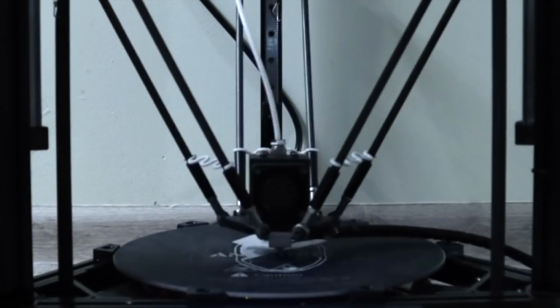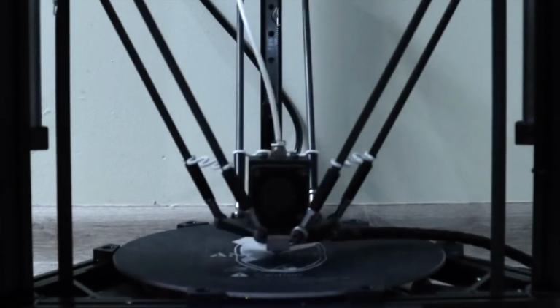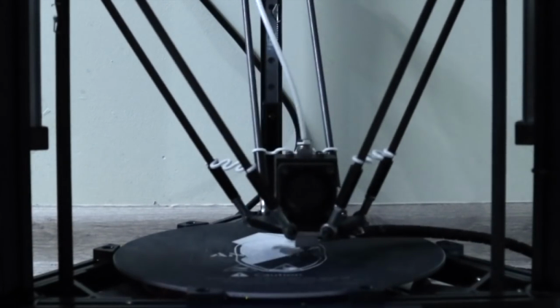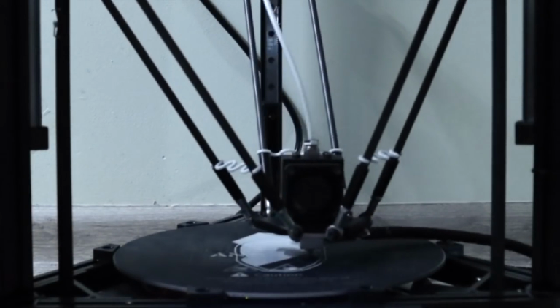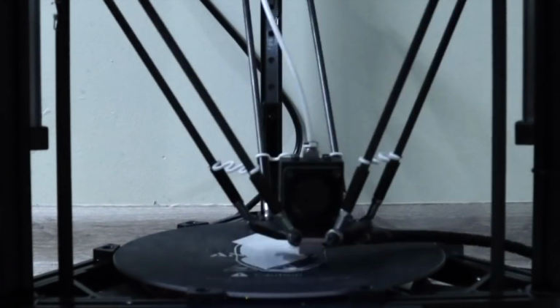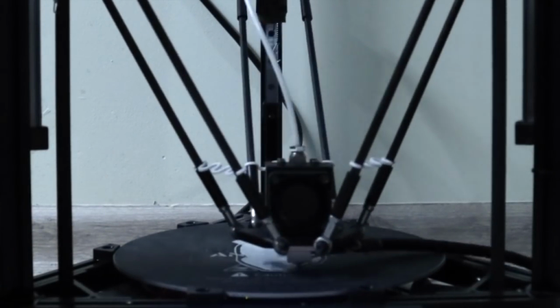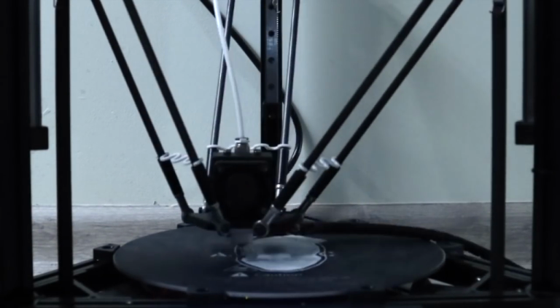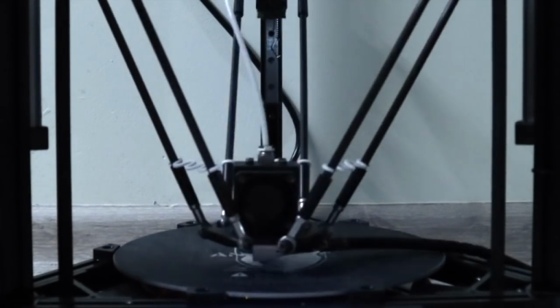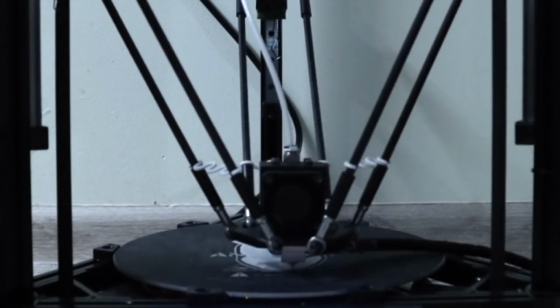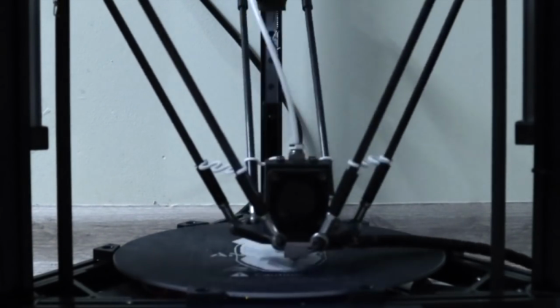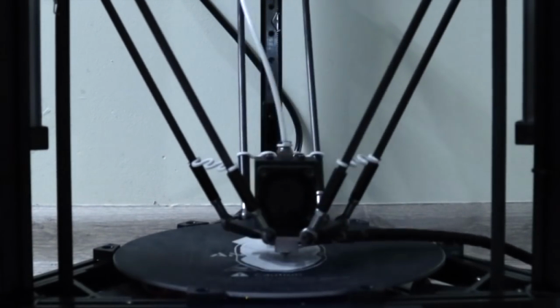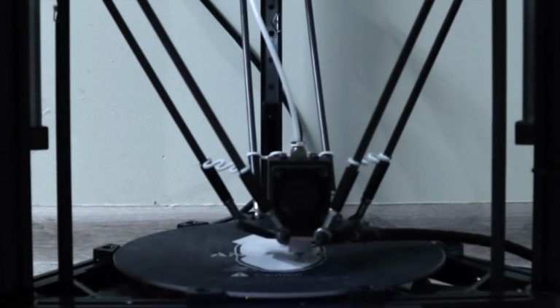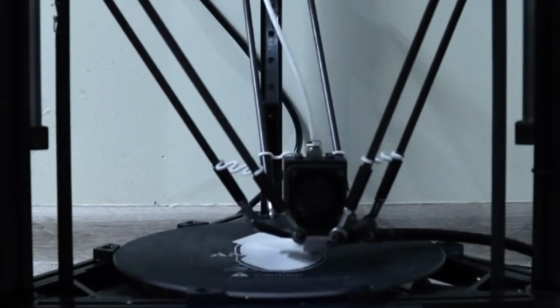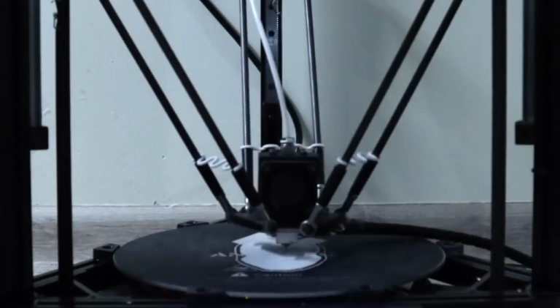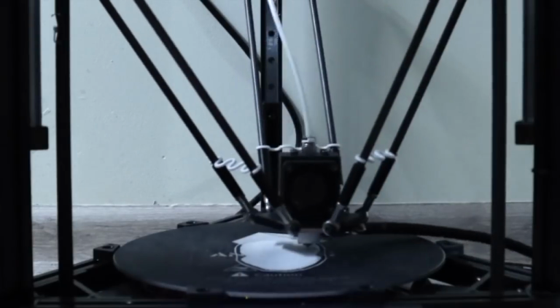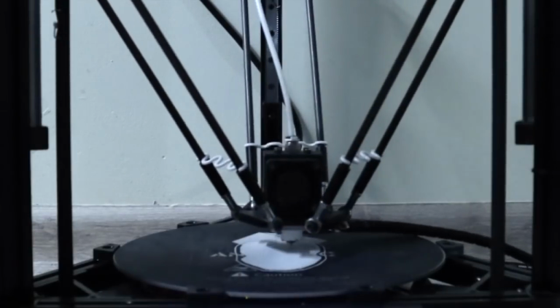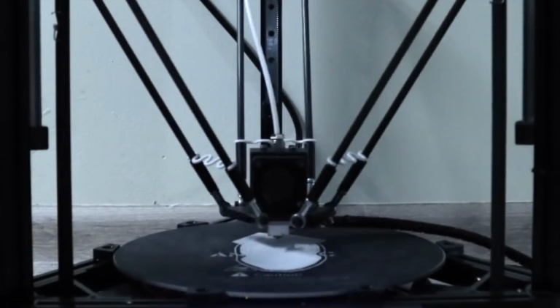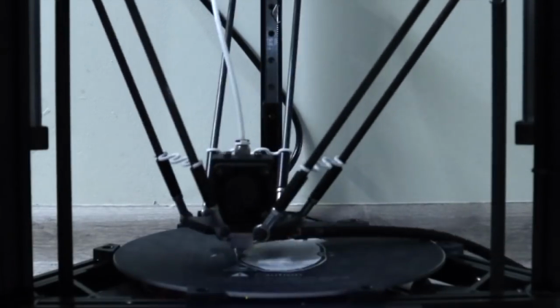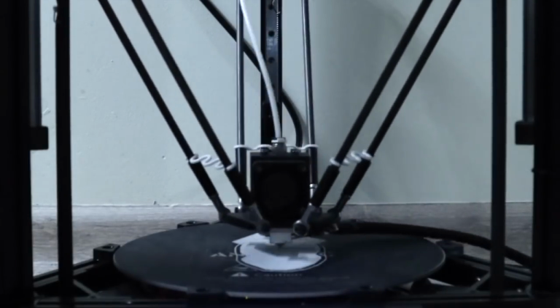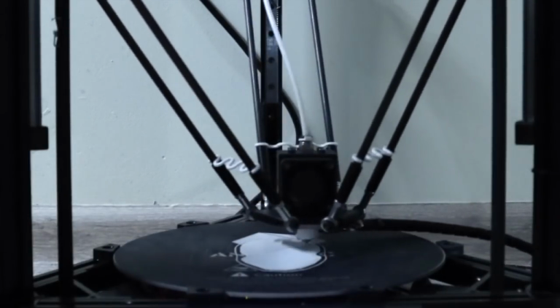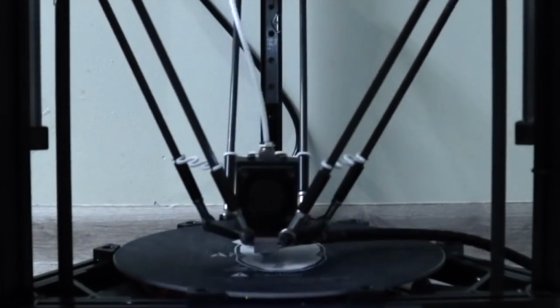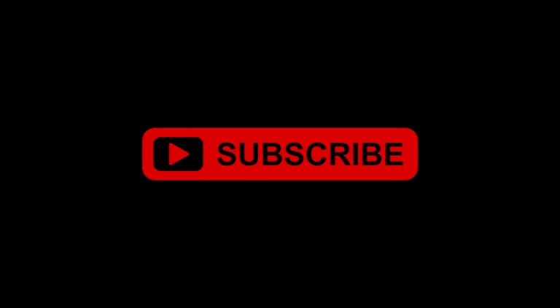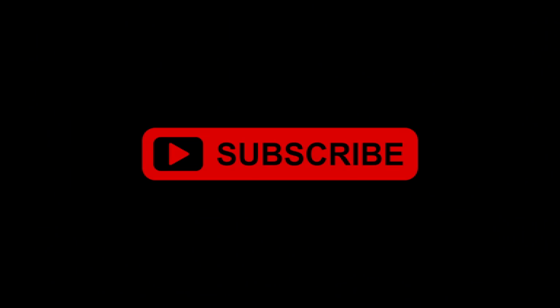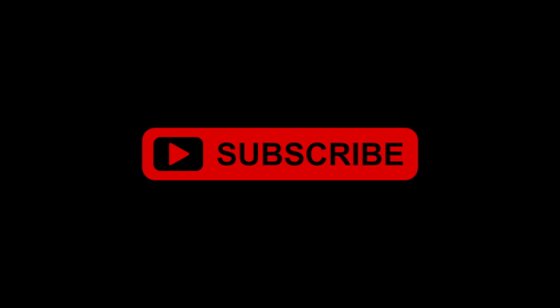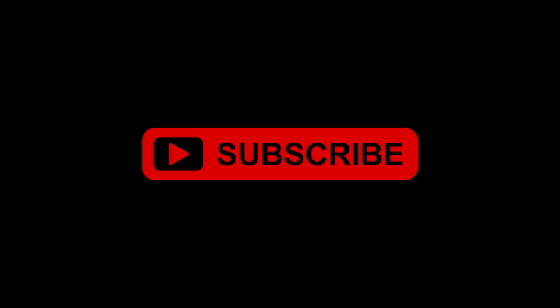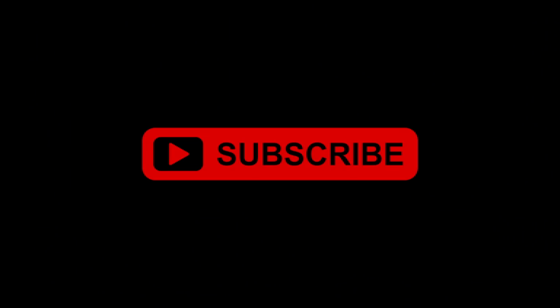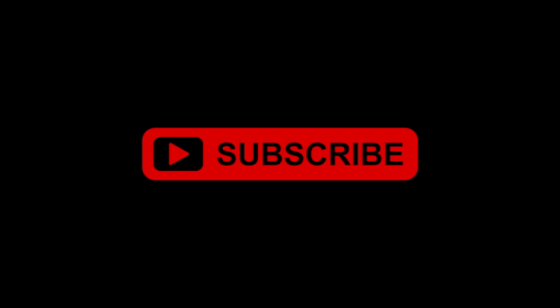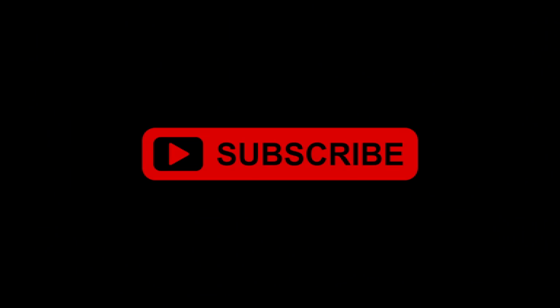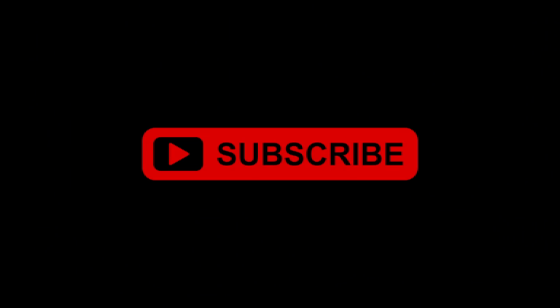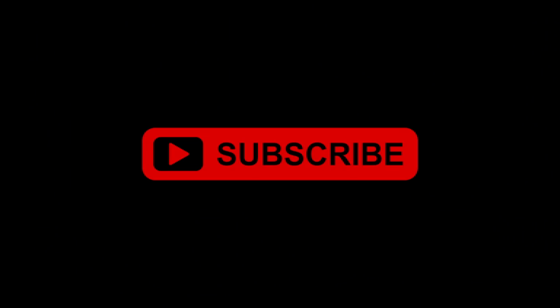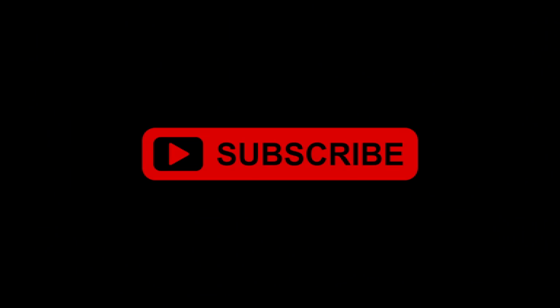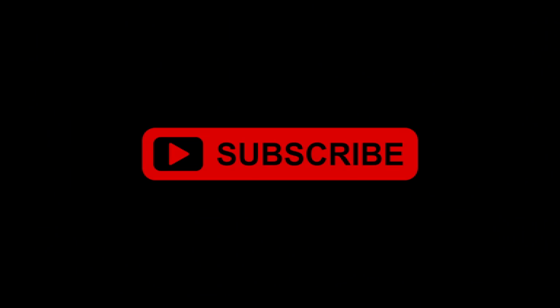Leave me a note in the comments below about what you plan on using this technology for, and don't forget to subscribe.